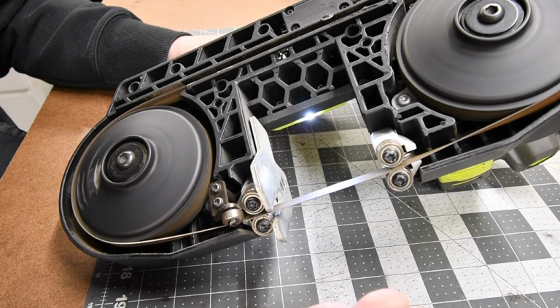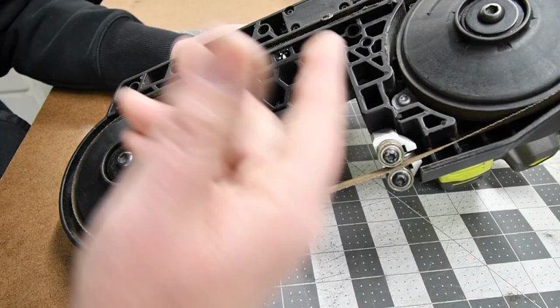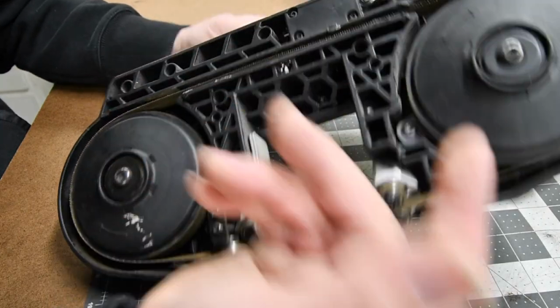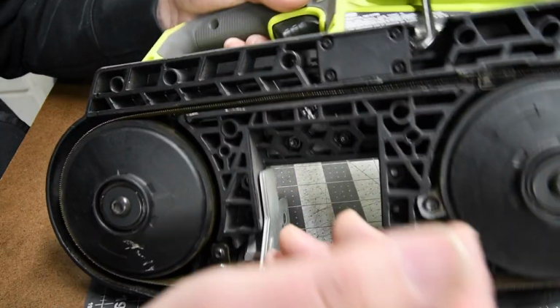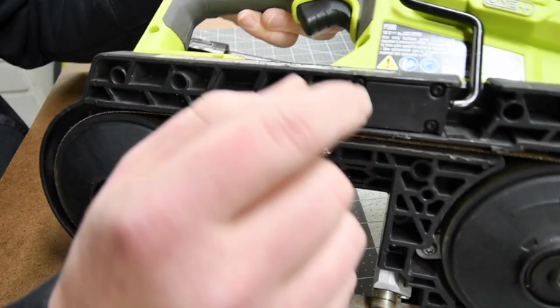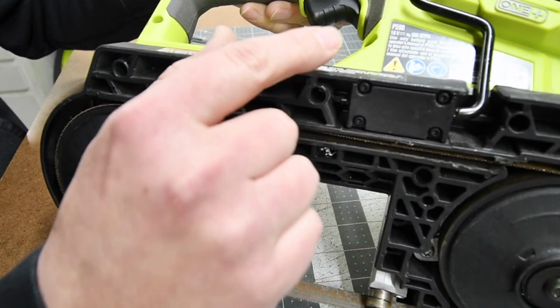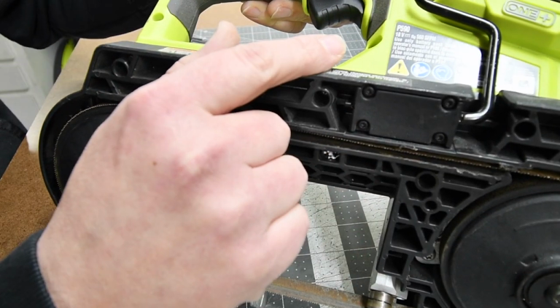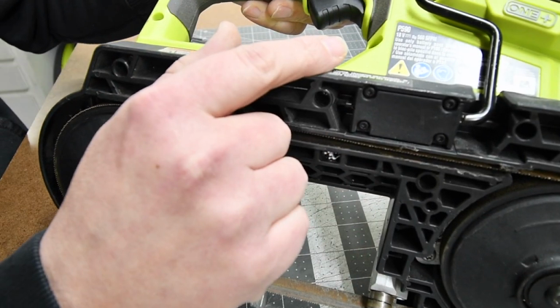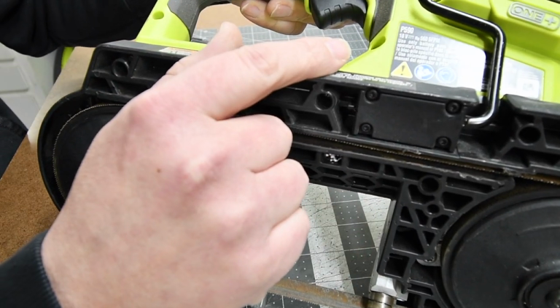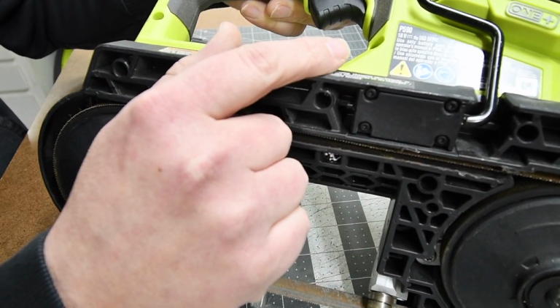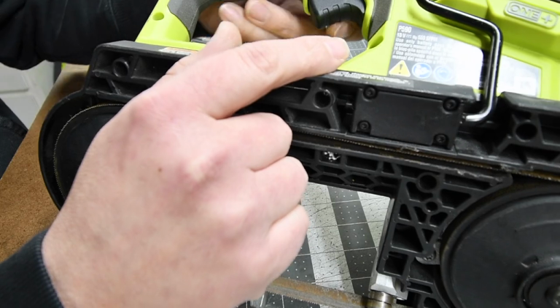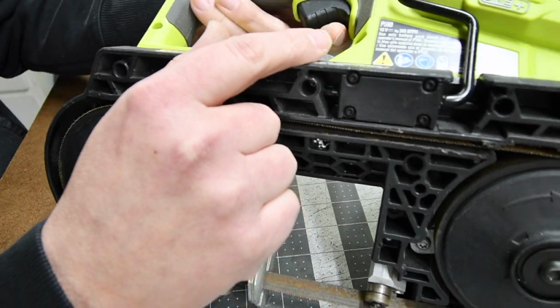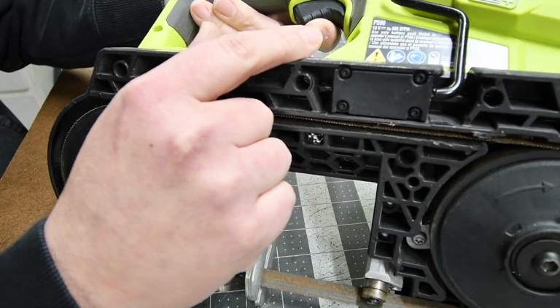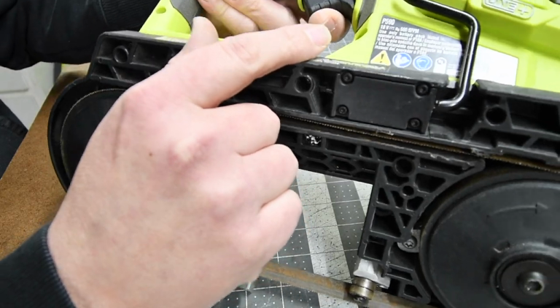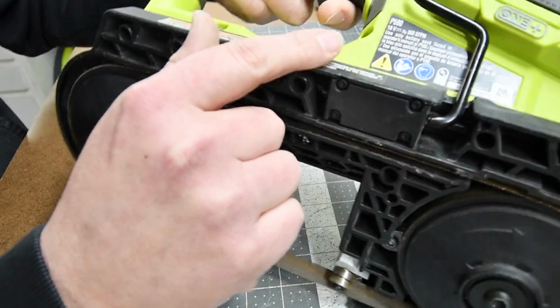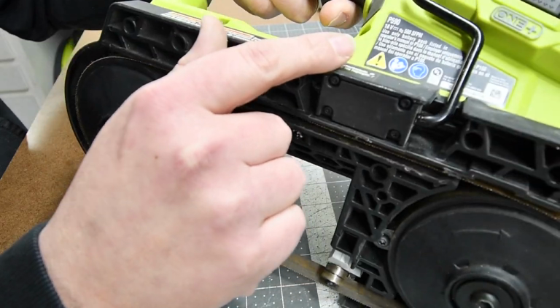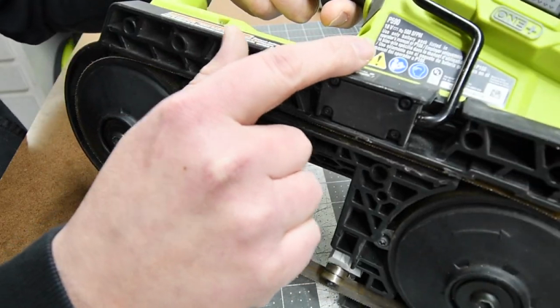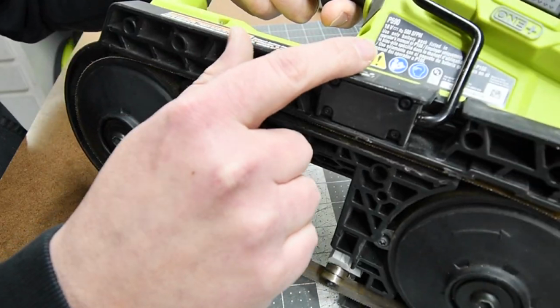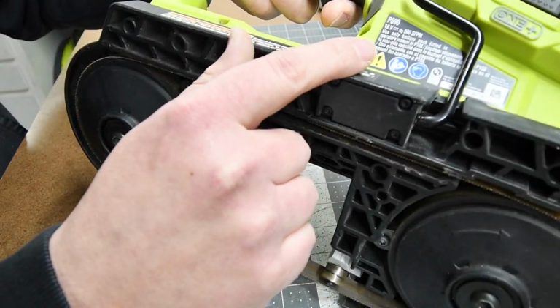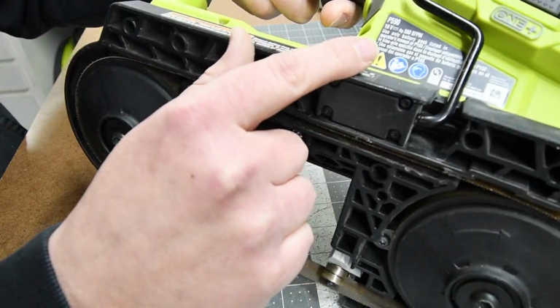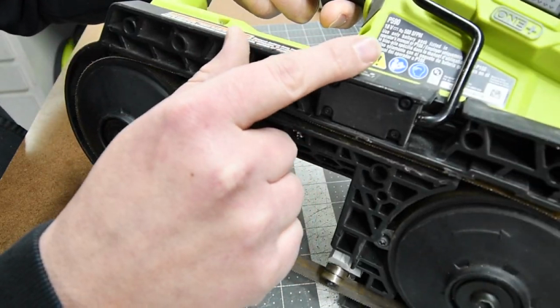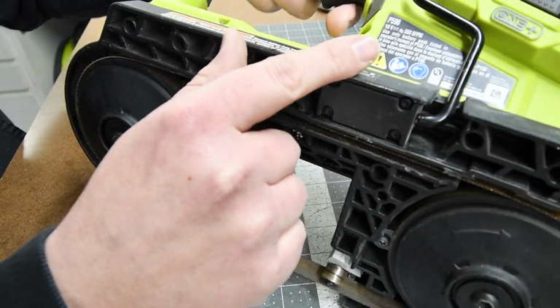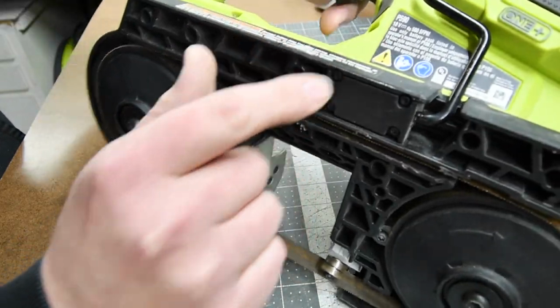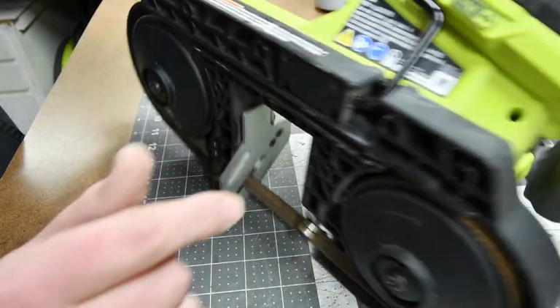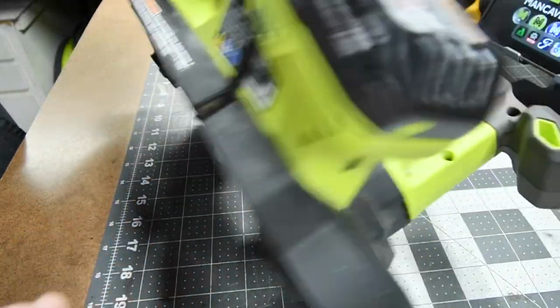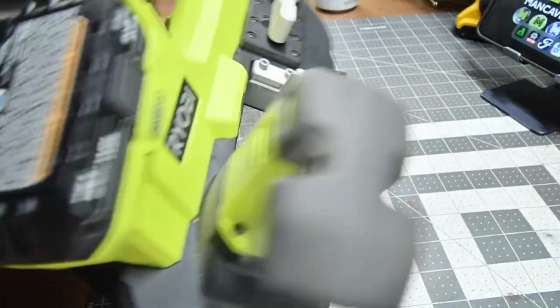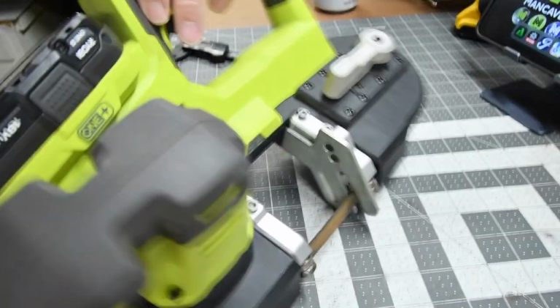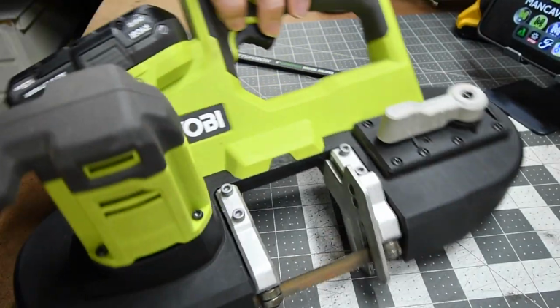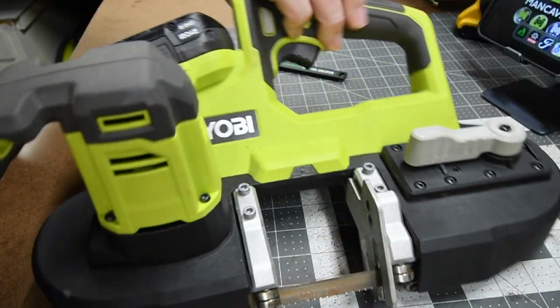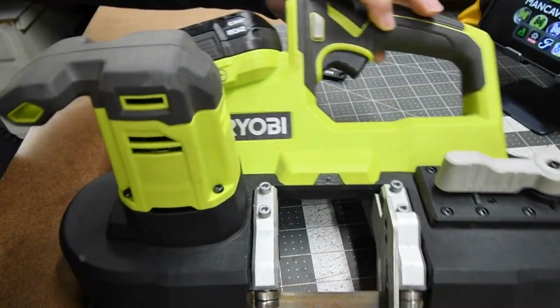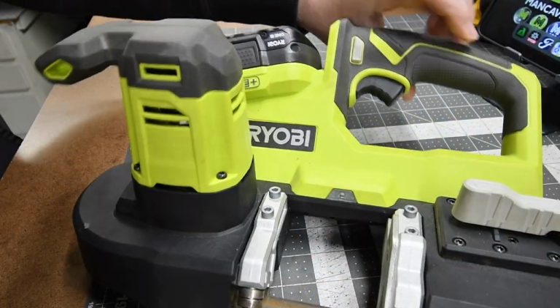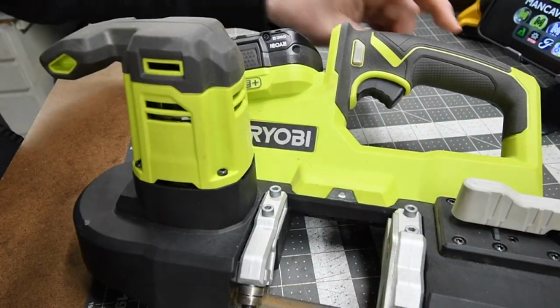As you can see the mechanics in here are nice and smooth. Once again, this is model number P590, 560 square feet per minute, and it is not a bad tool at all.